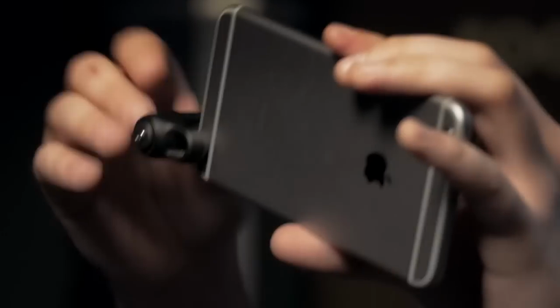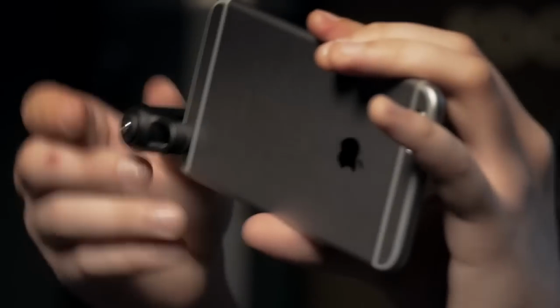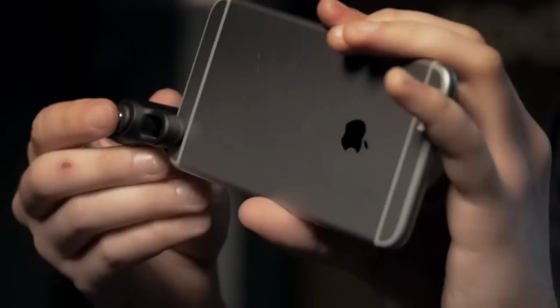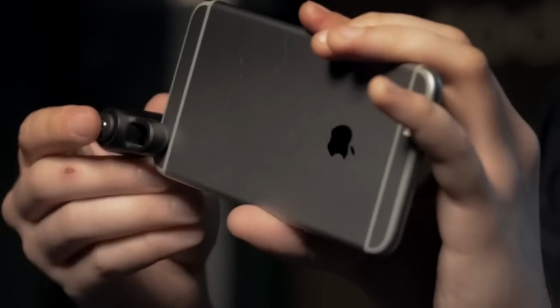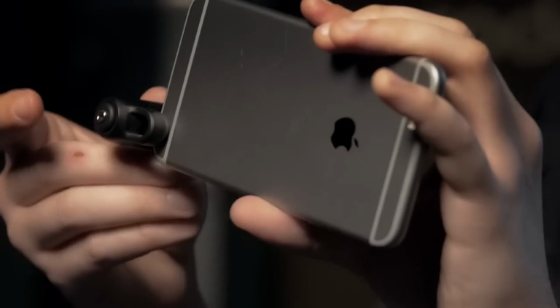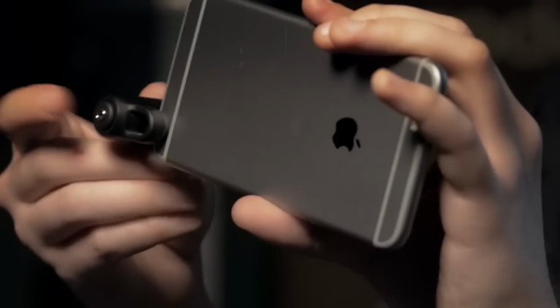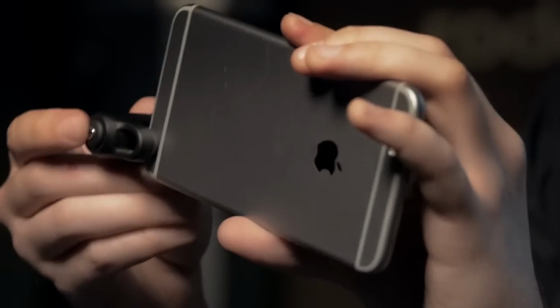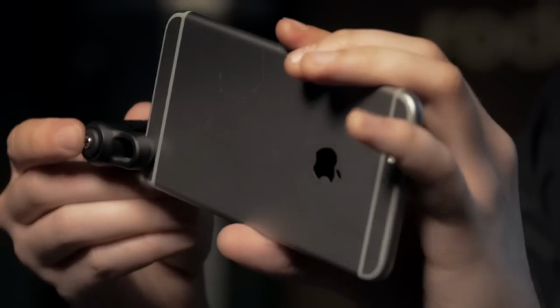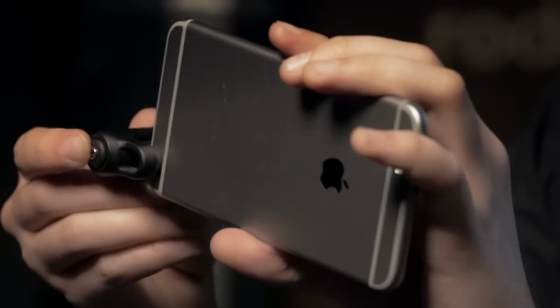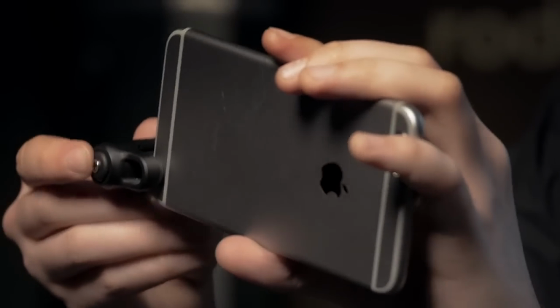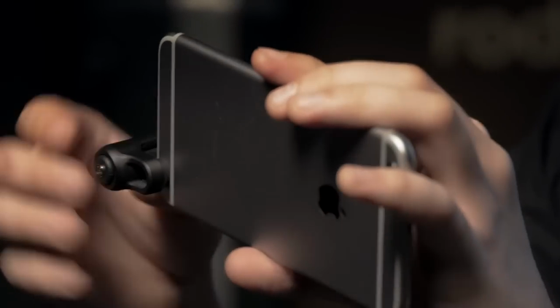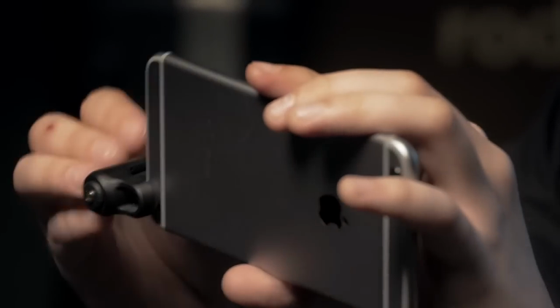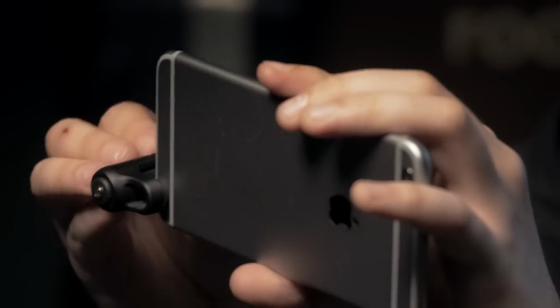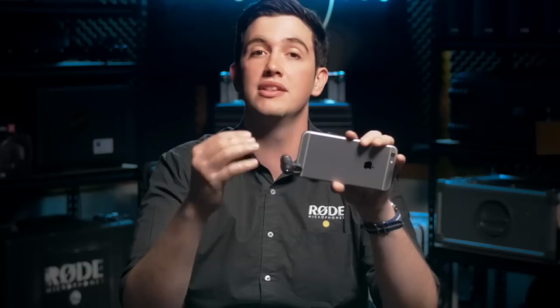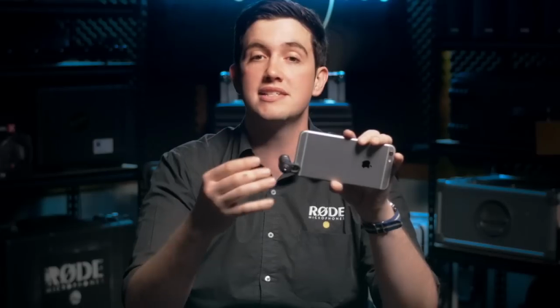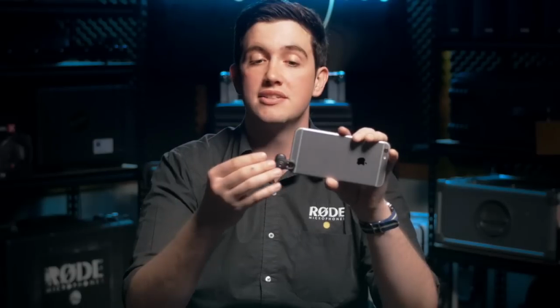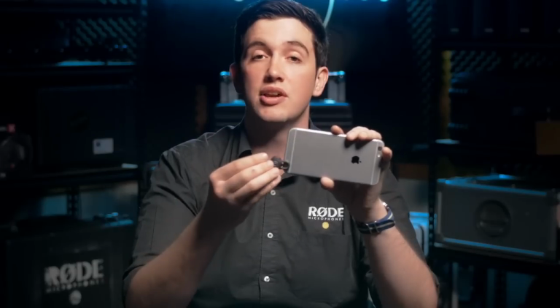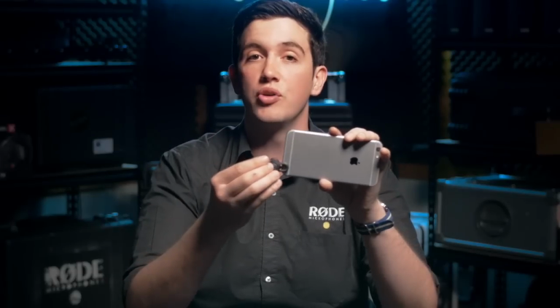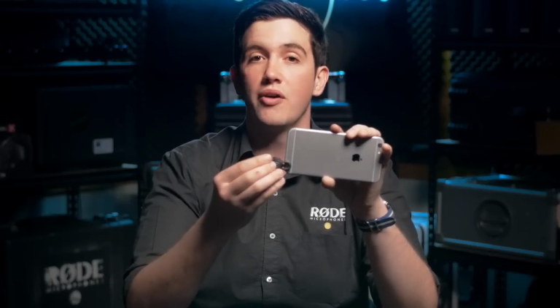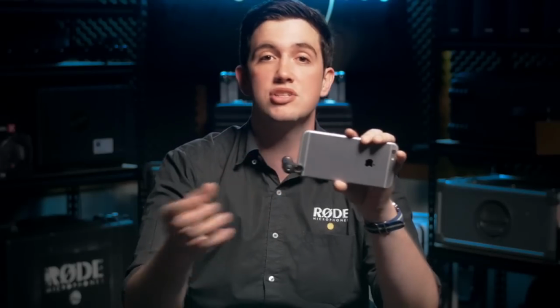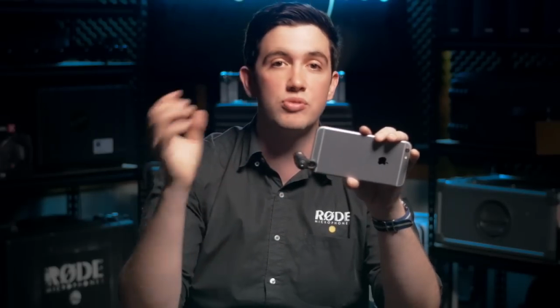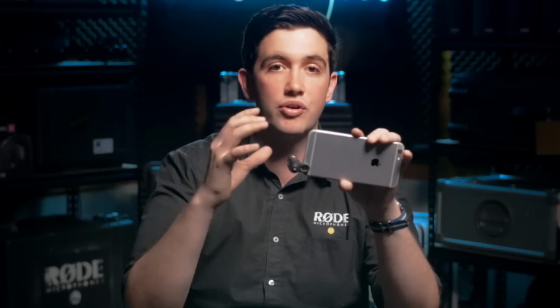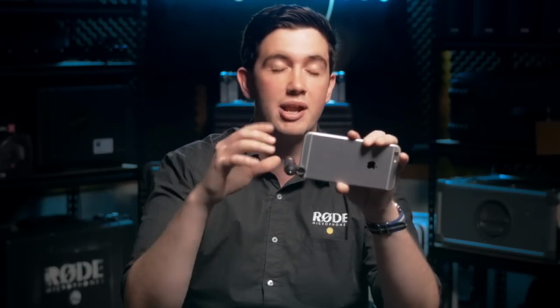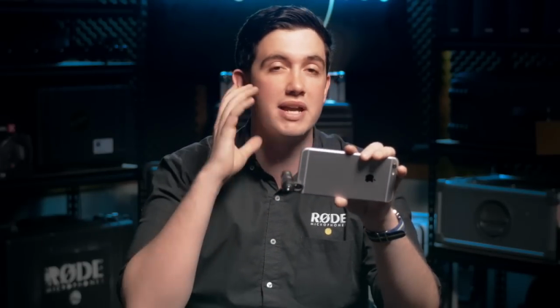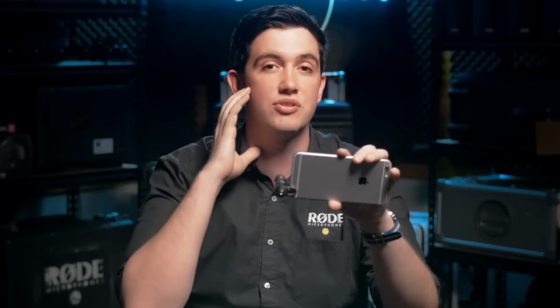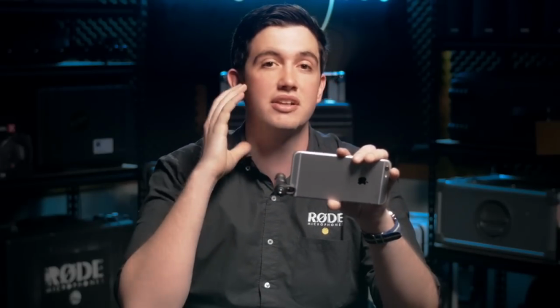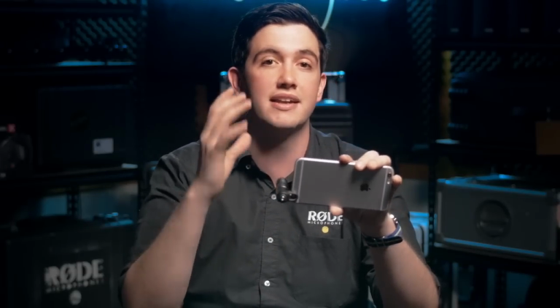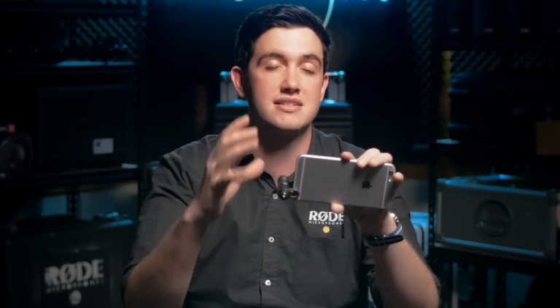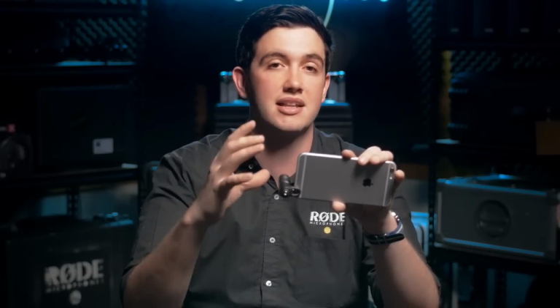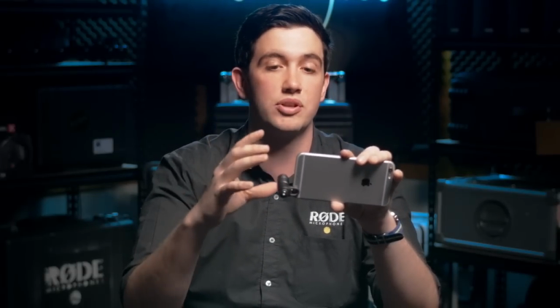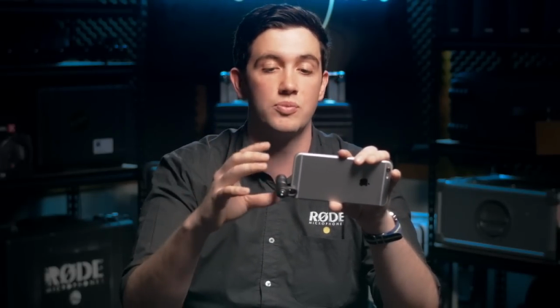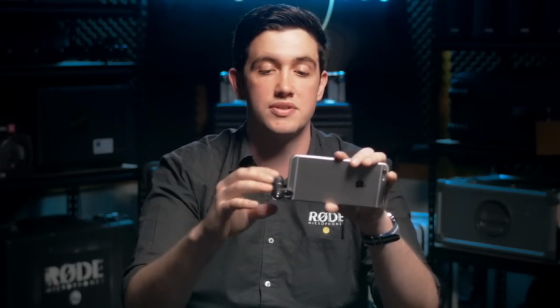In the back of the mic is a headset output jack so that you can actually listen to the audio as you record it and make sure that you're getting exactly what you want.